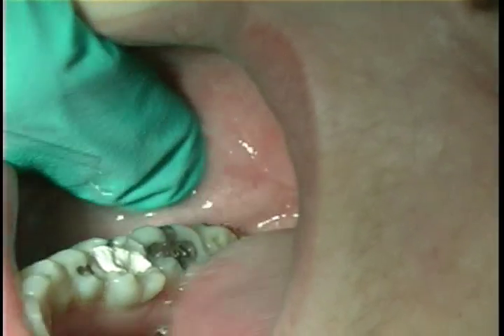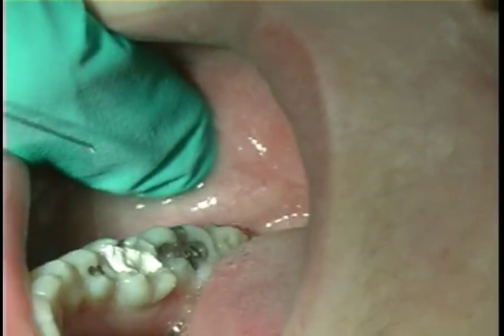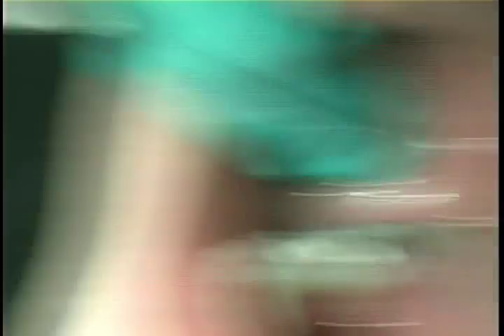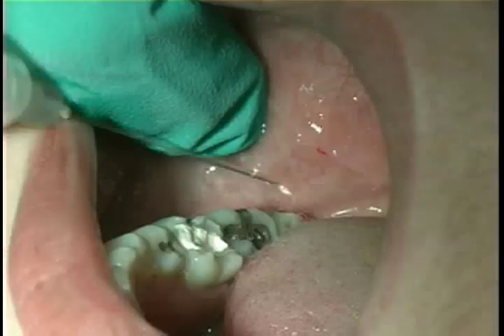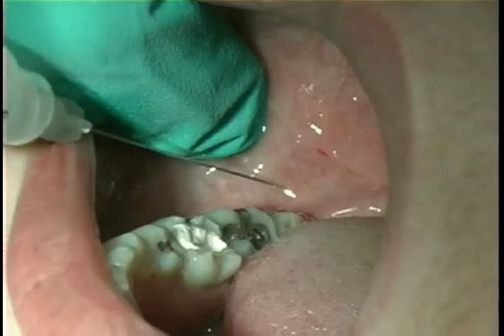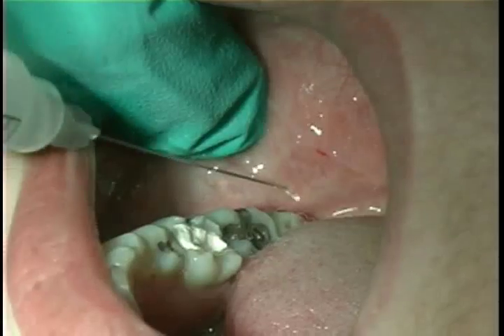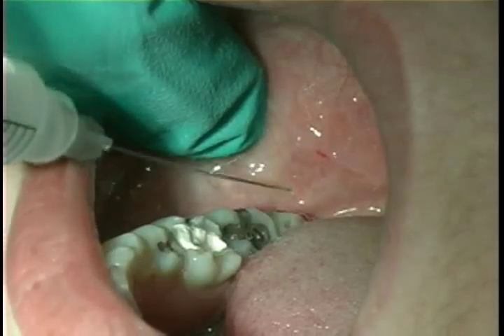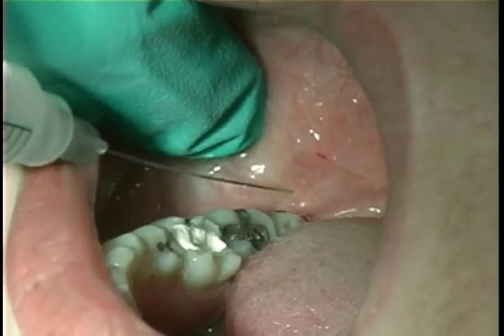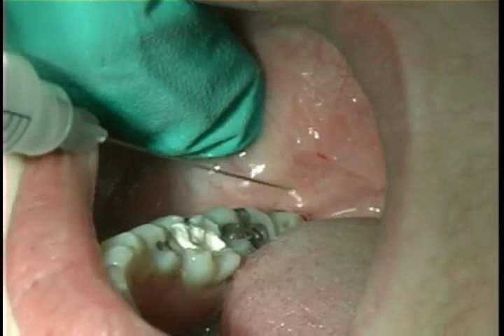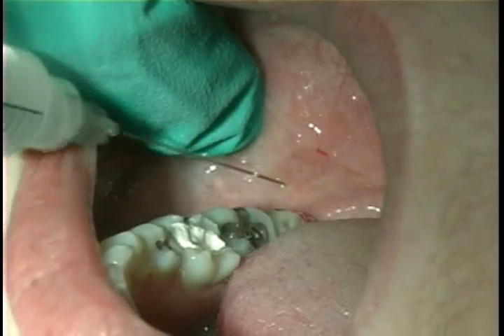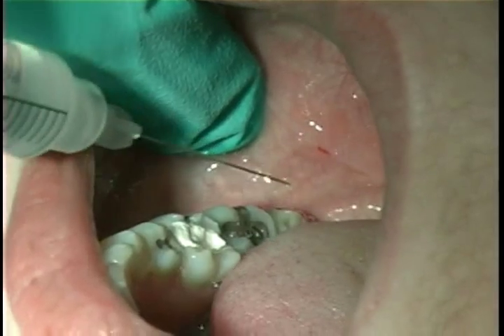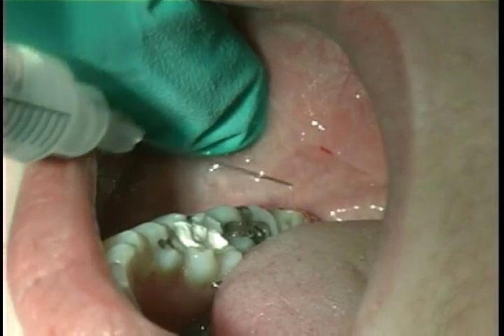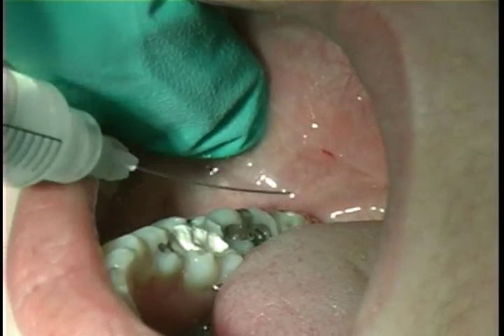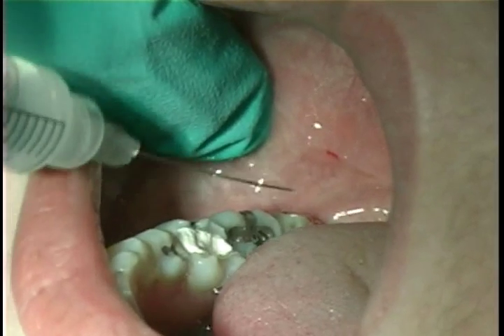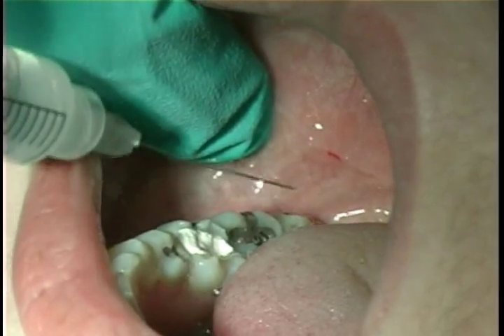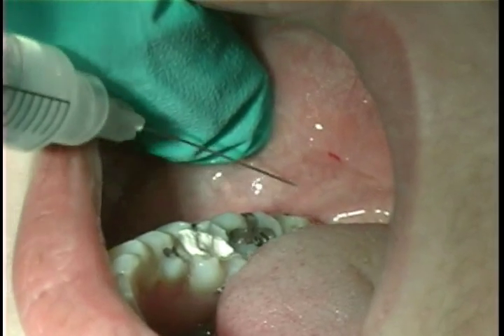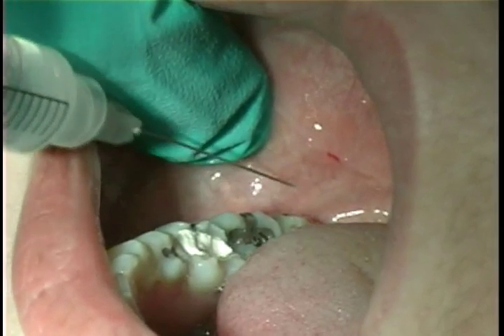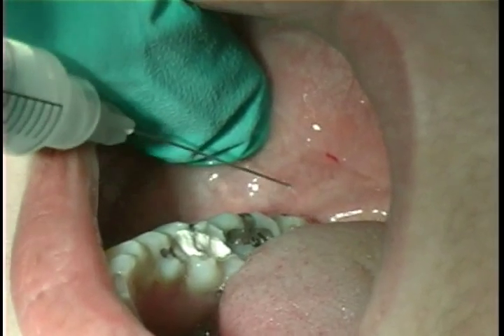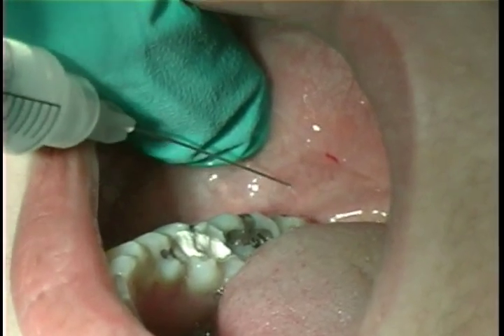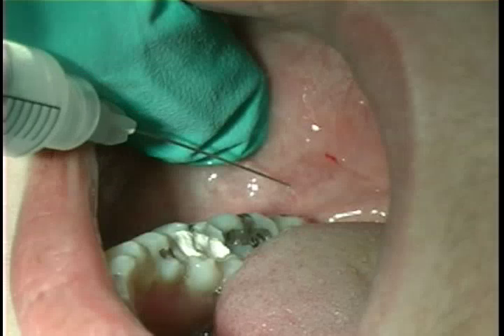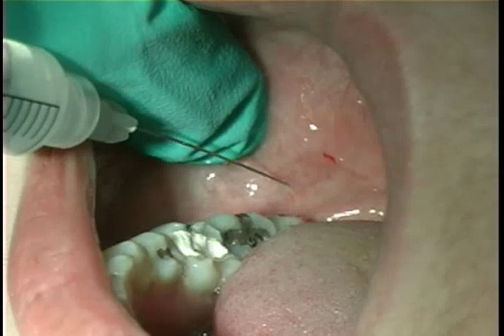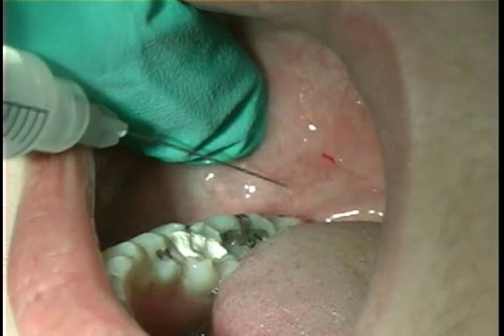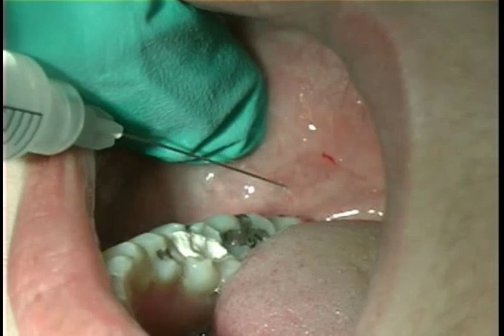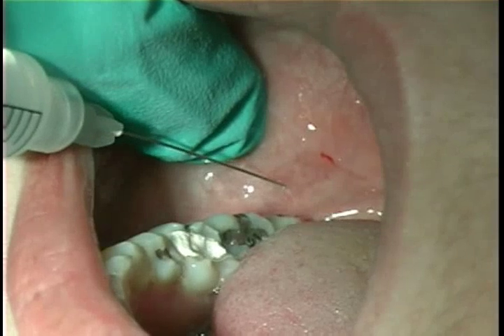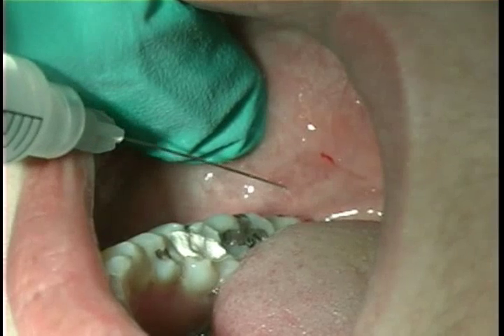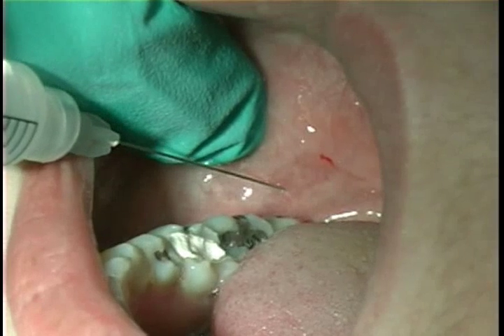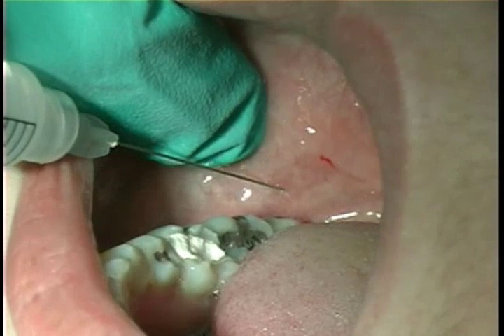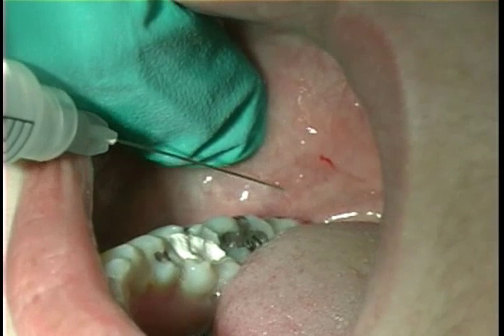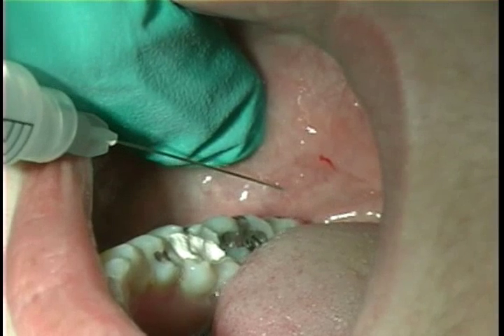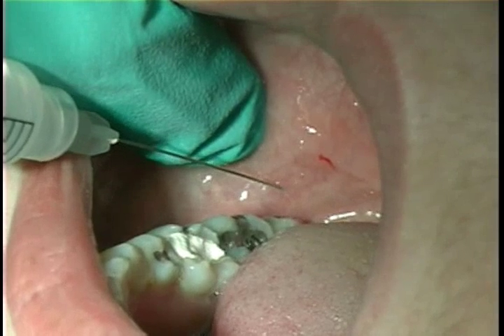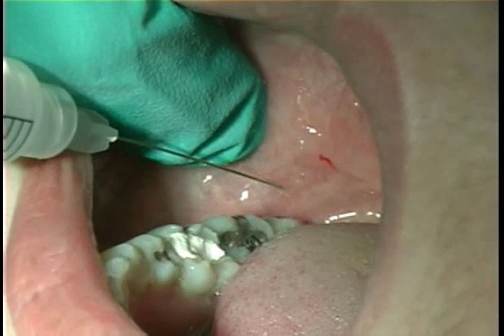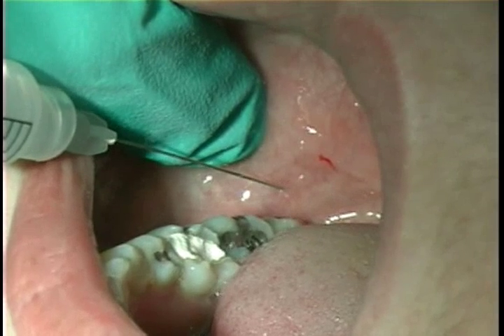After the IA nerve block, an injection is given at the long buccal nerve.